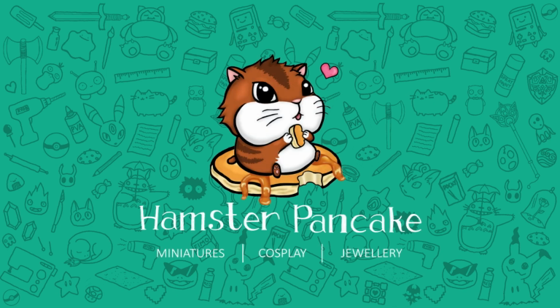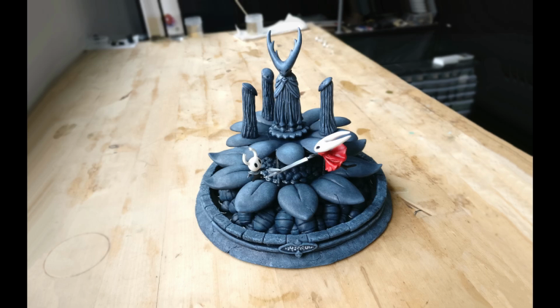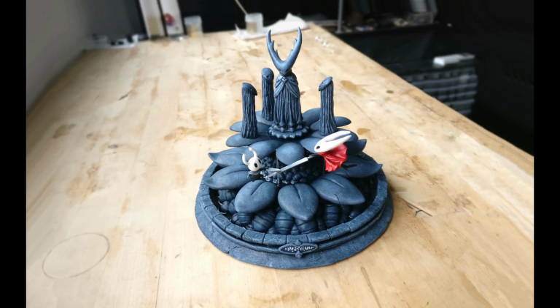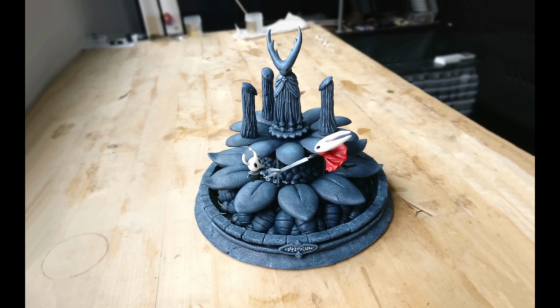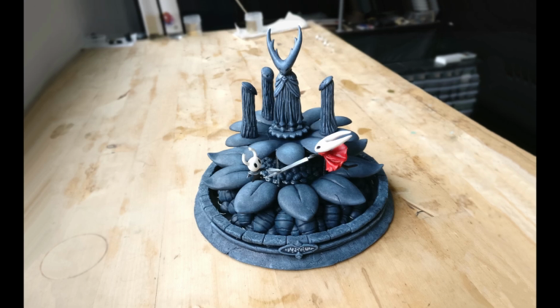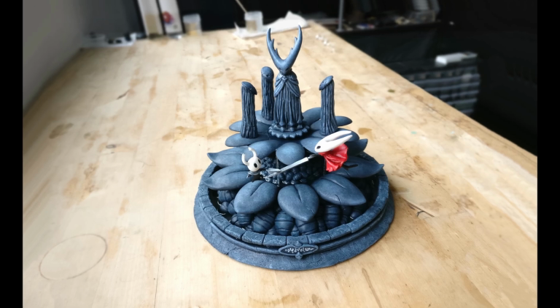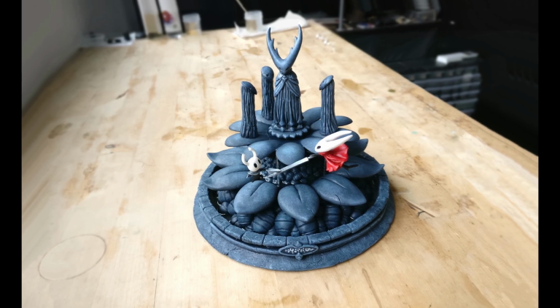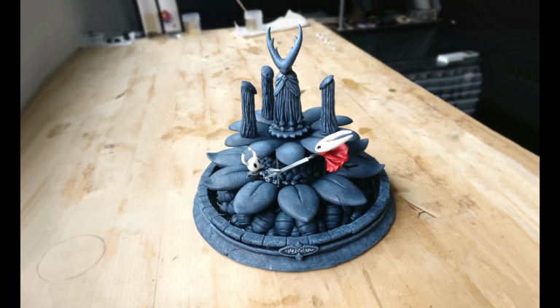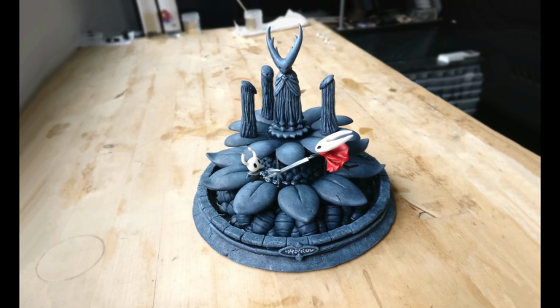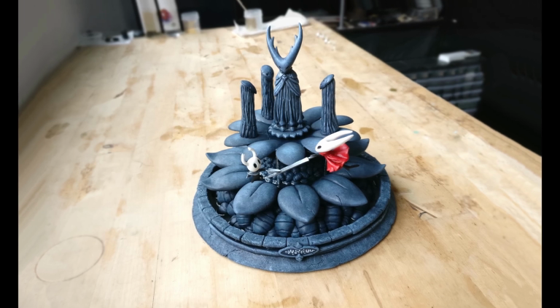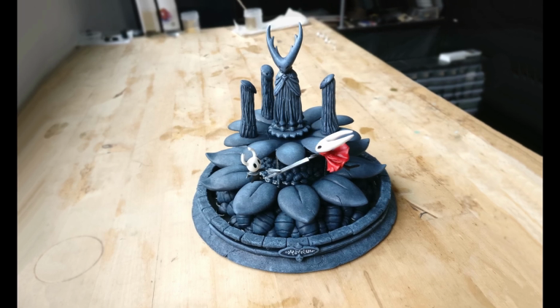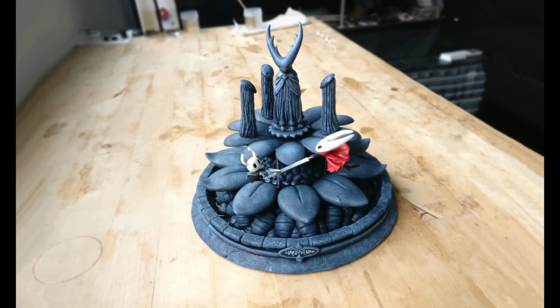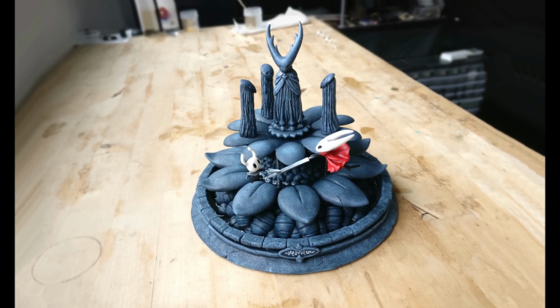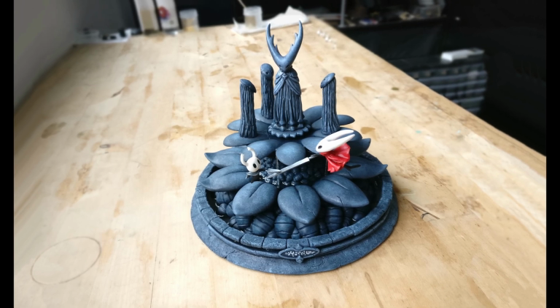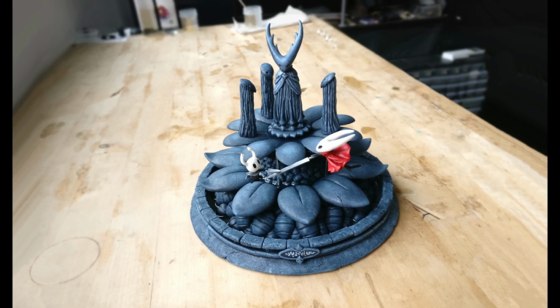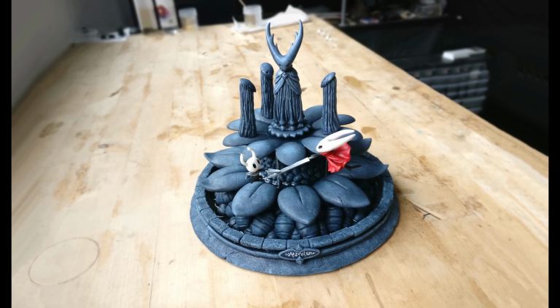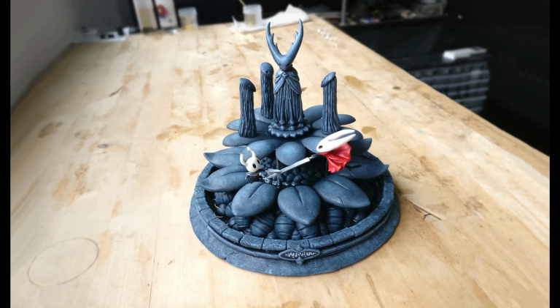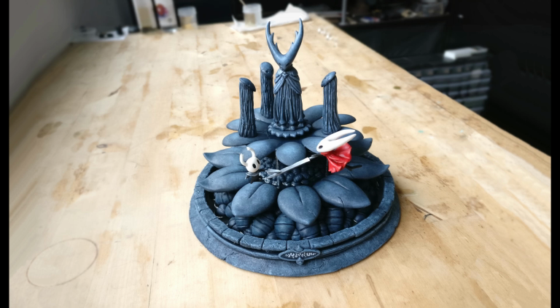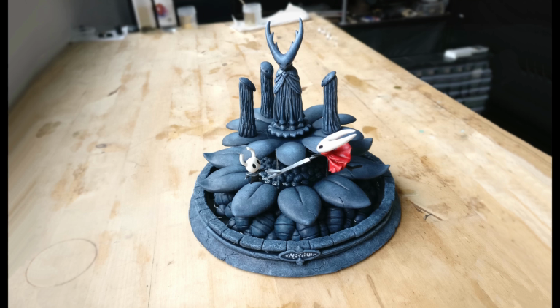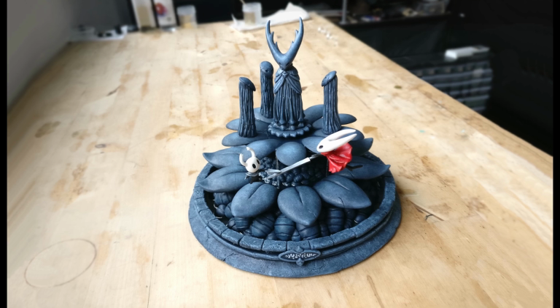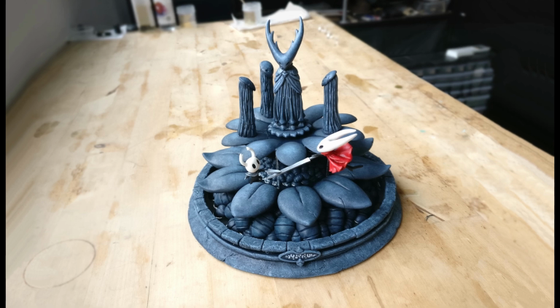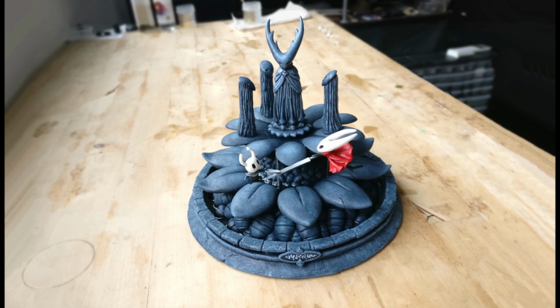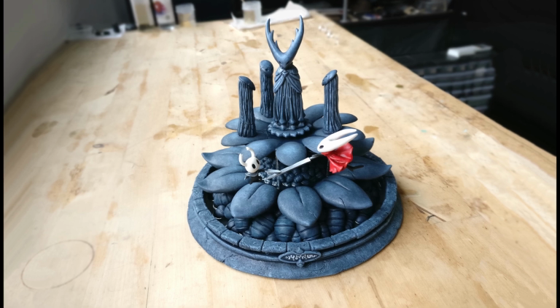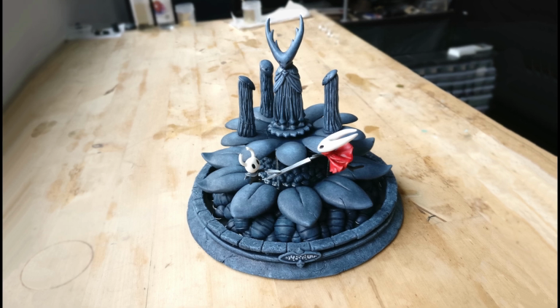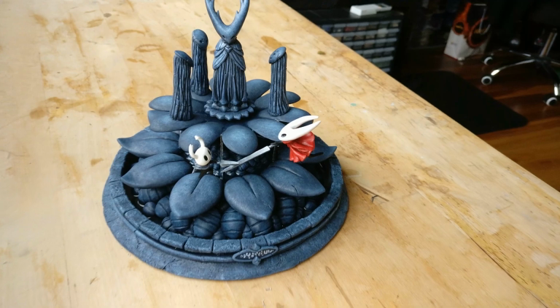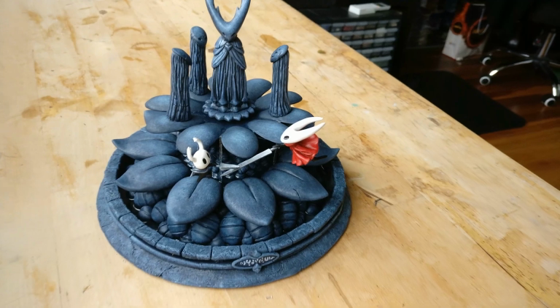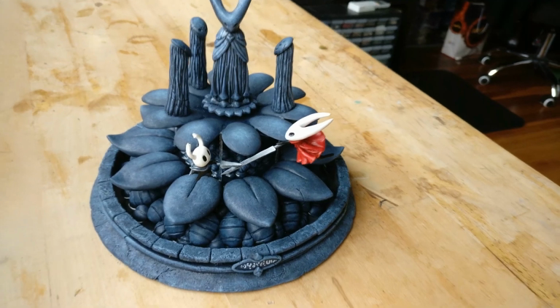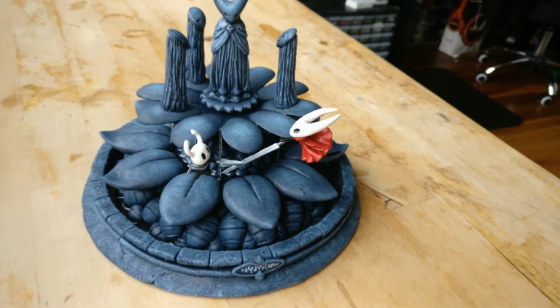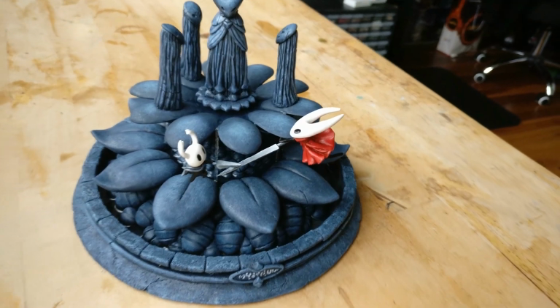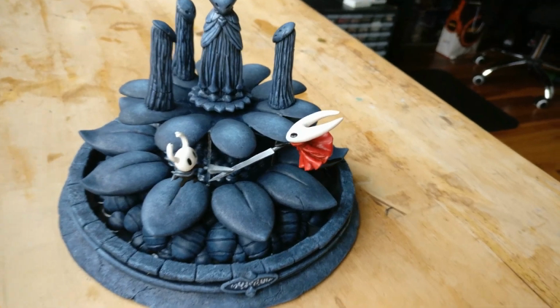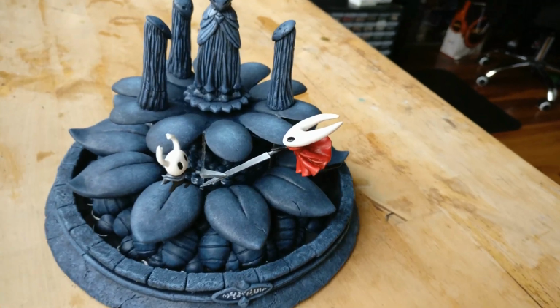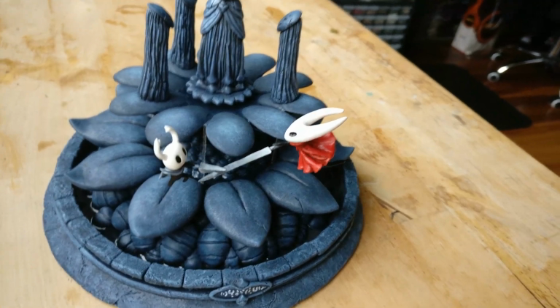Hi guys, today we're going to be making the City of Tears fountain from the game Hollow Knight.